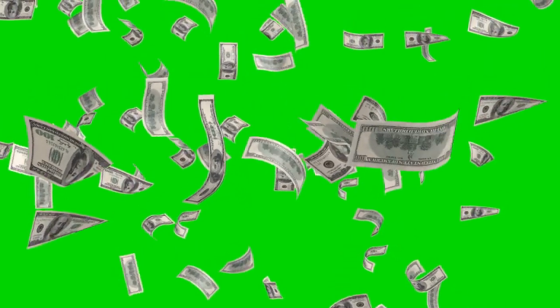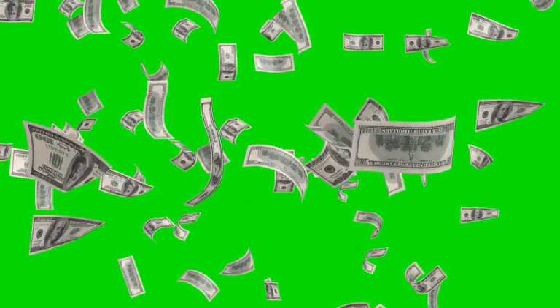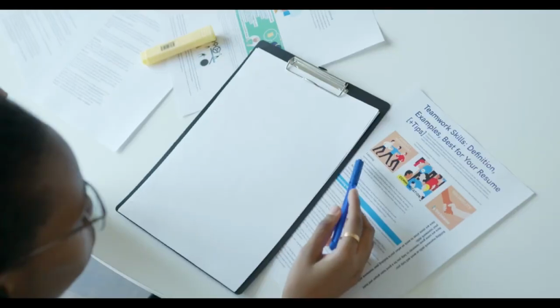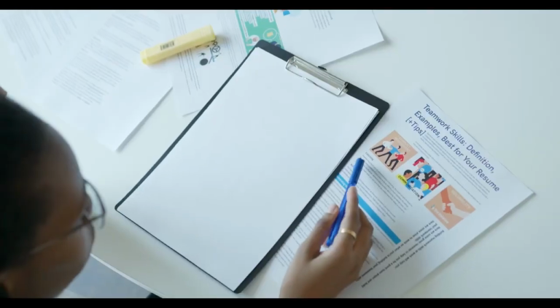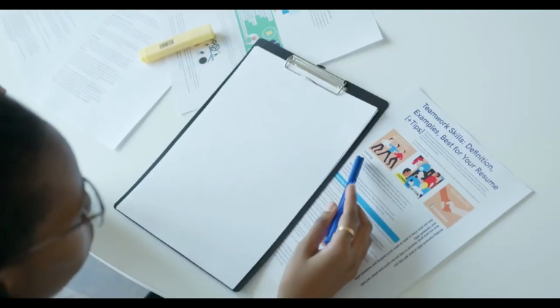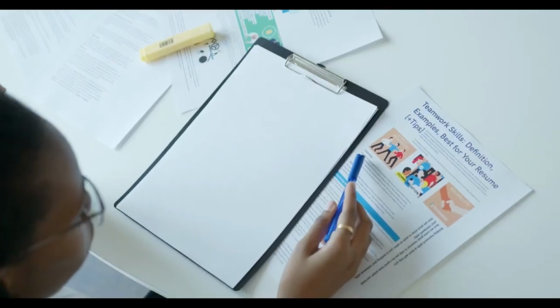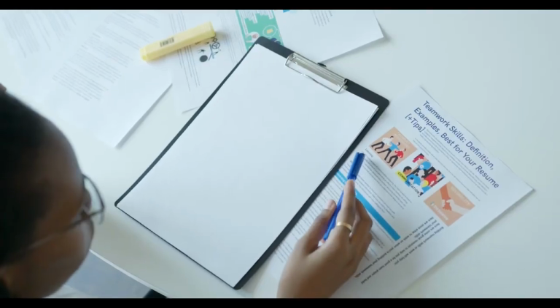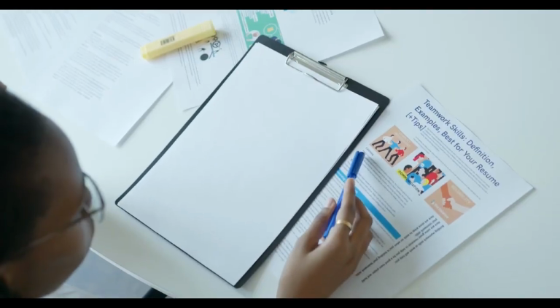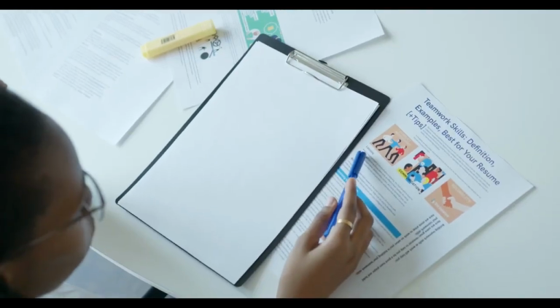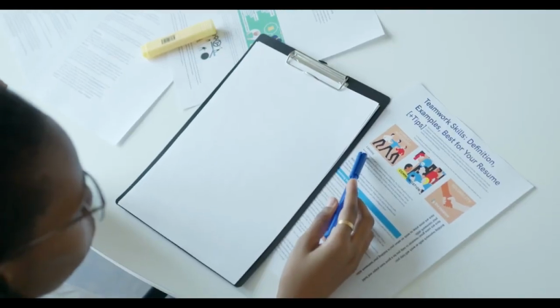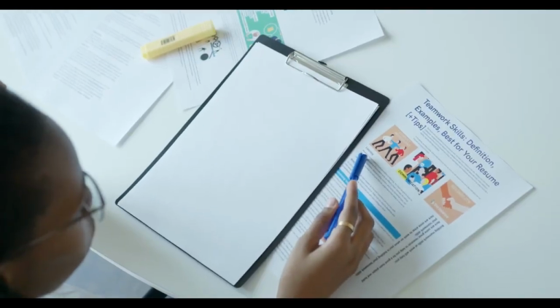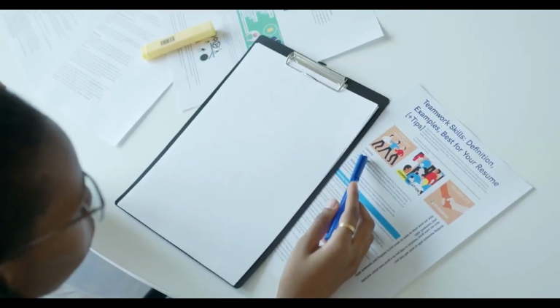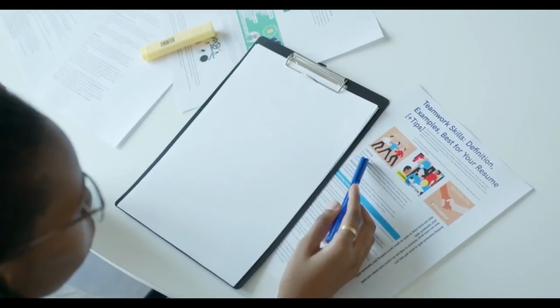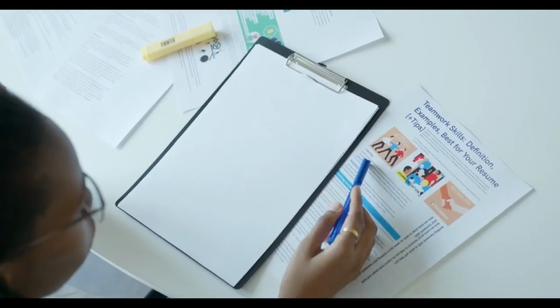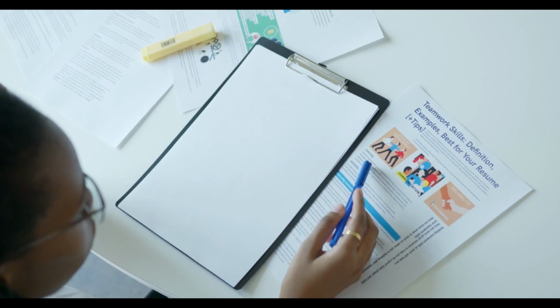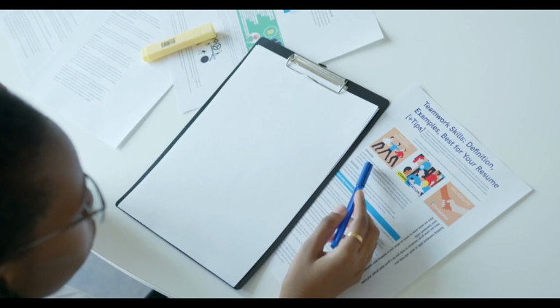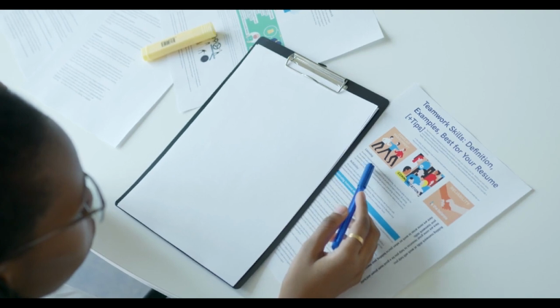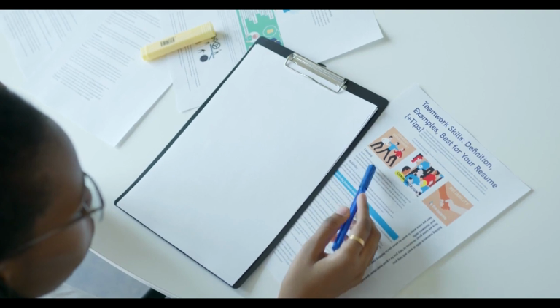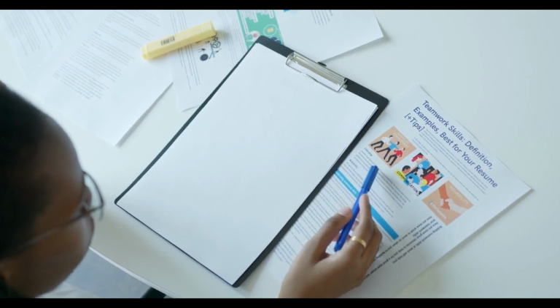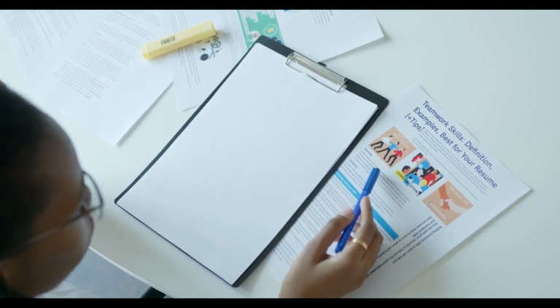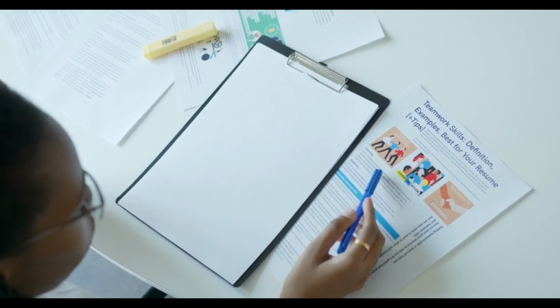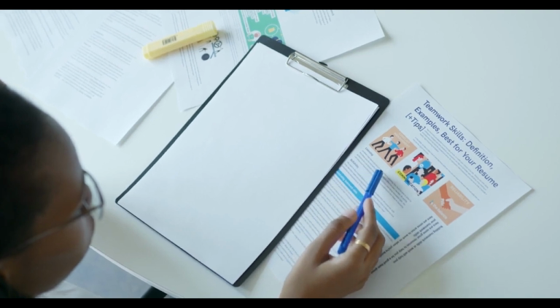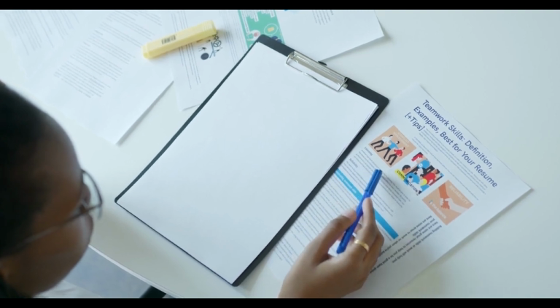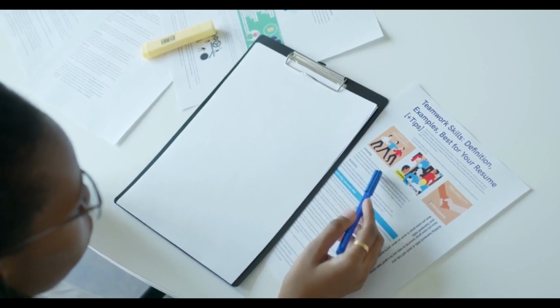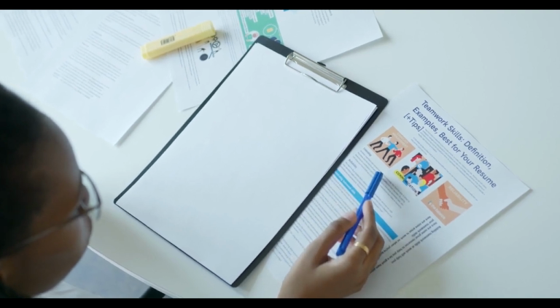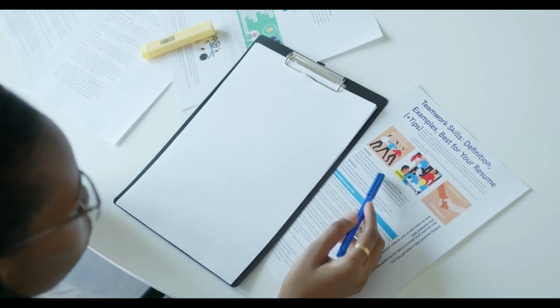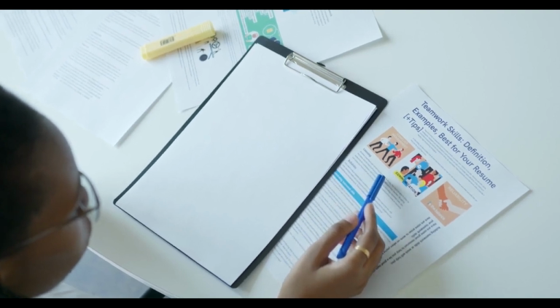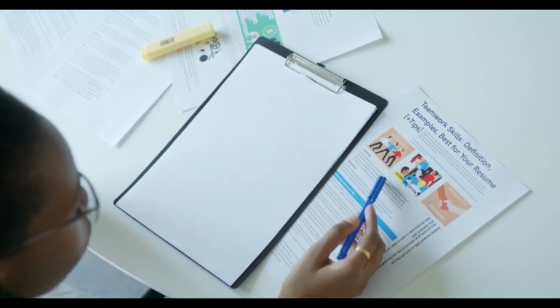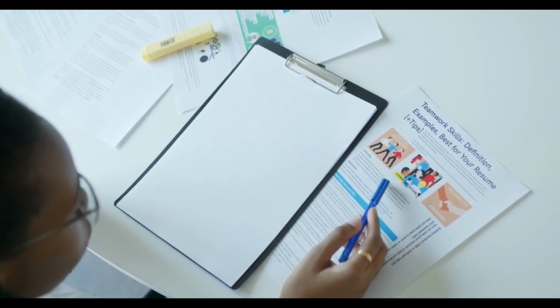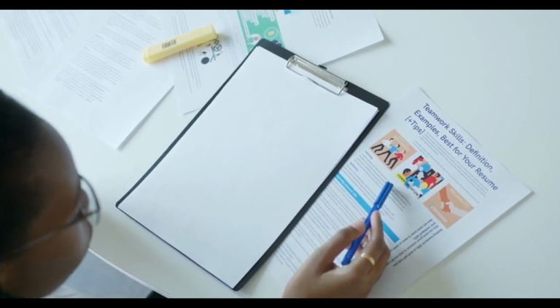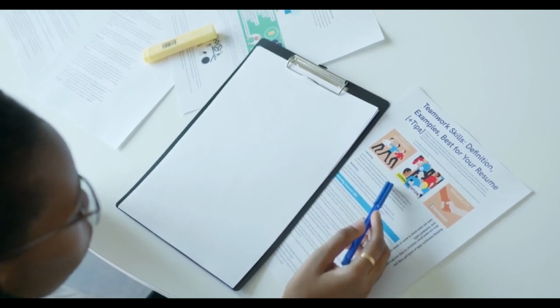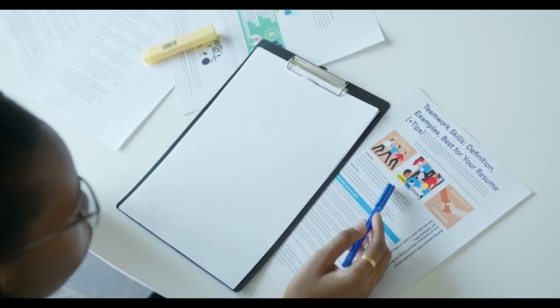Taluna, on the other hand, allows you to earn points for every survey you complete, and you can redeem your points for cash.